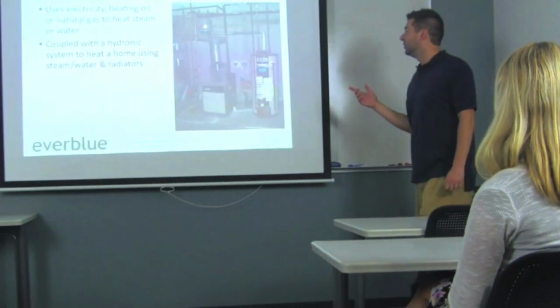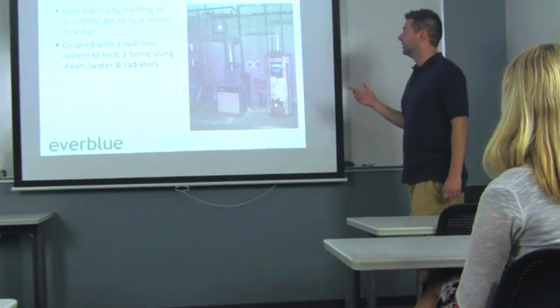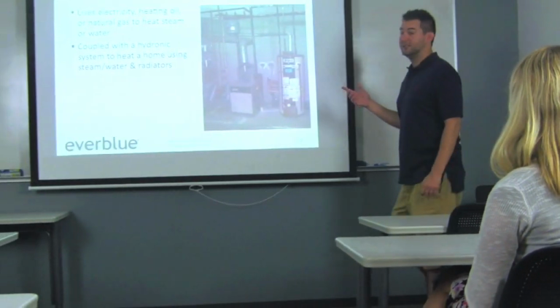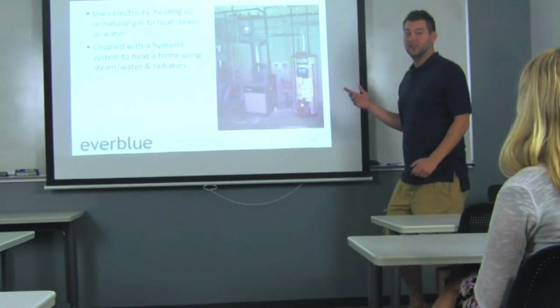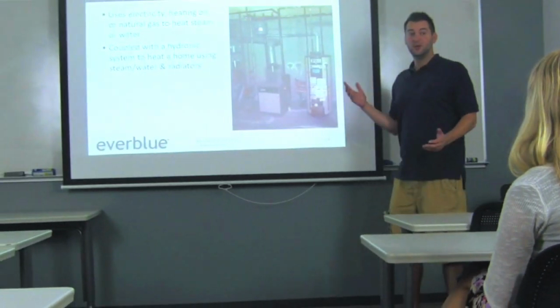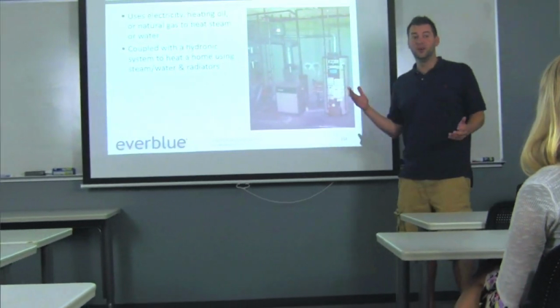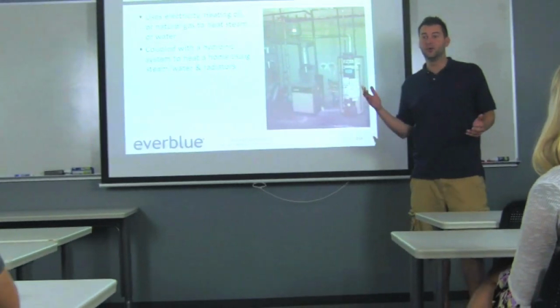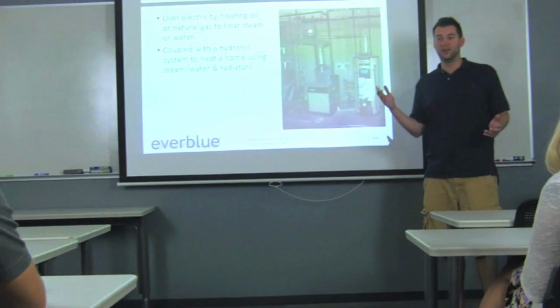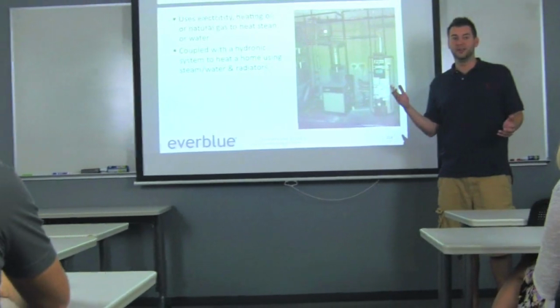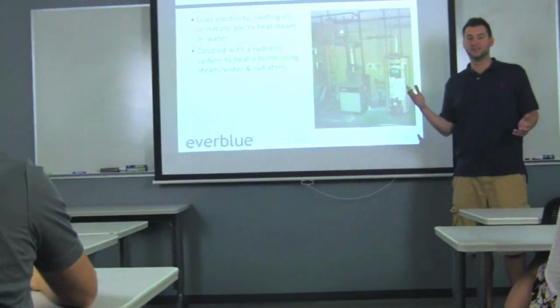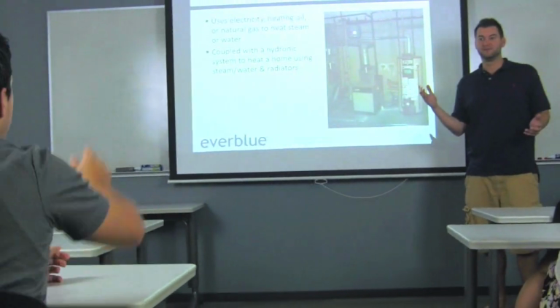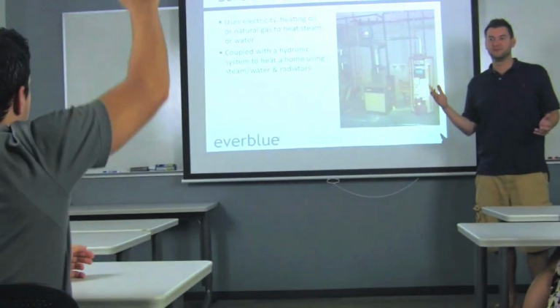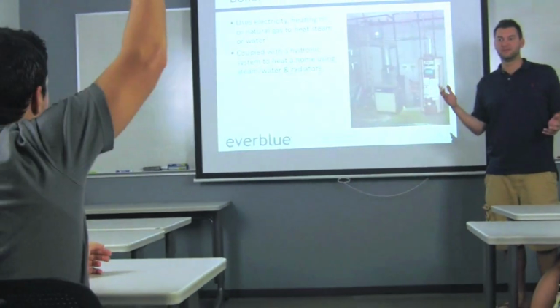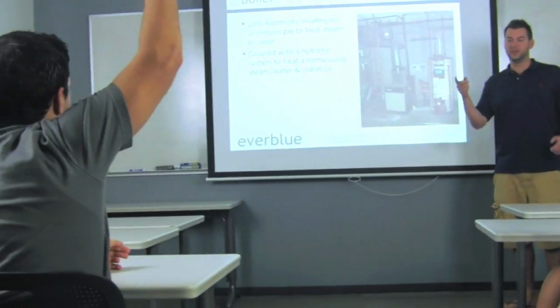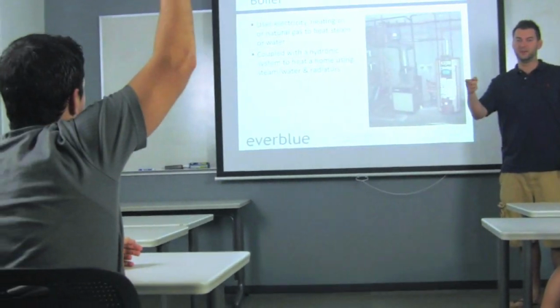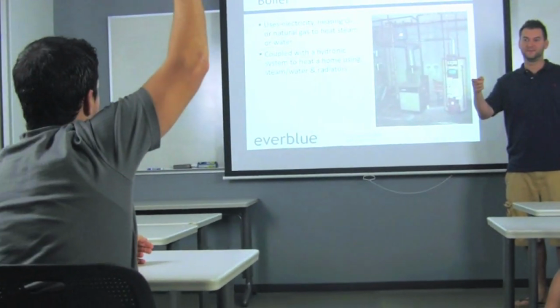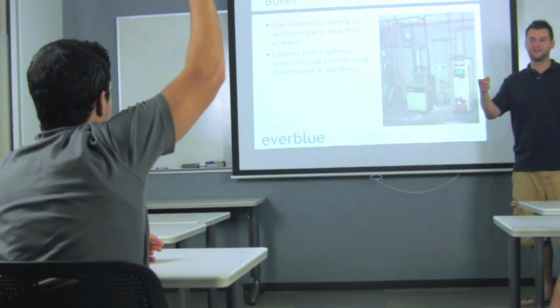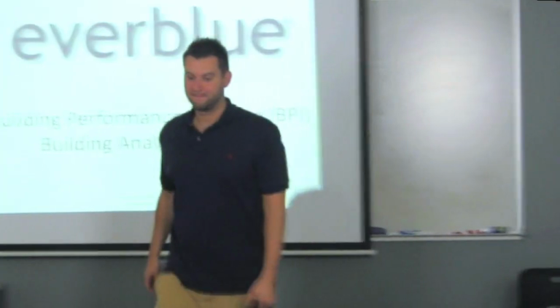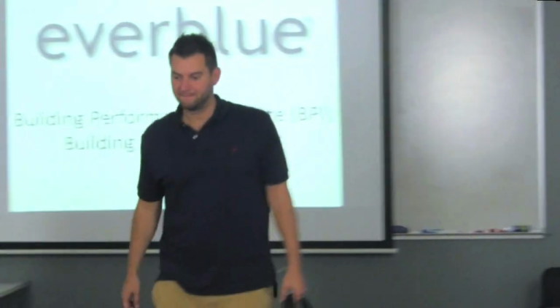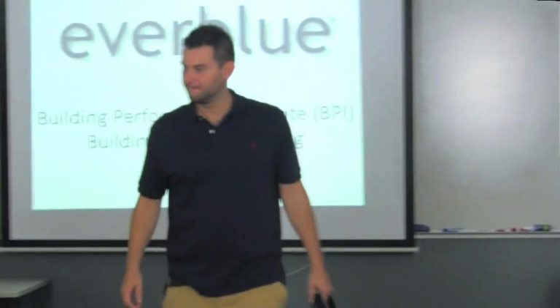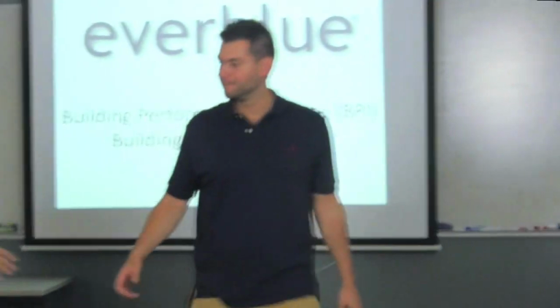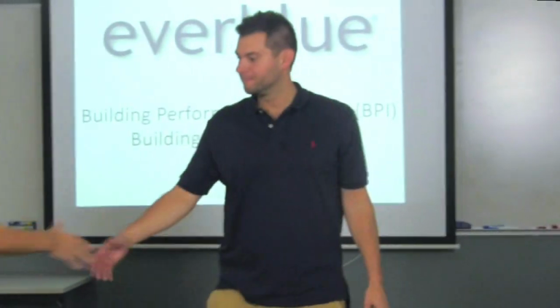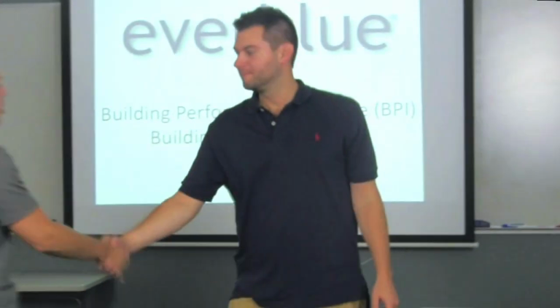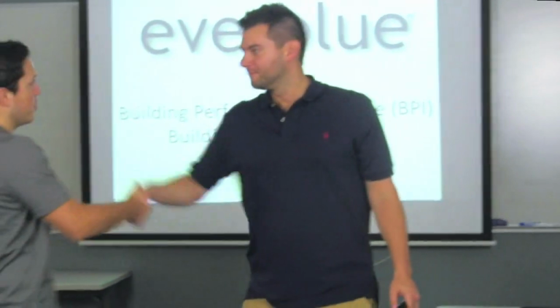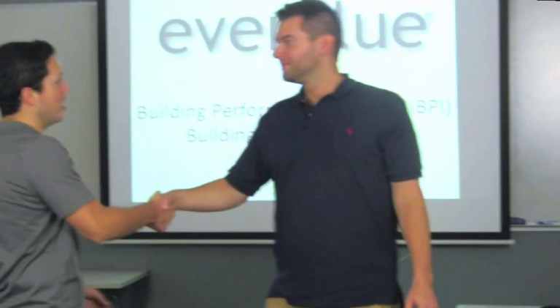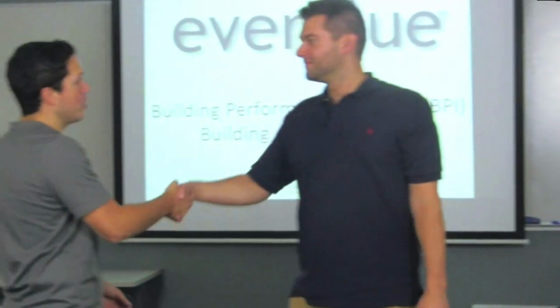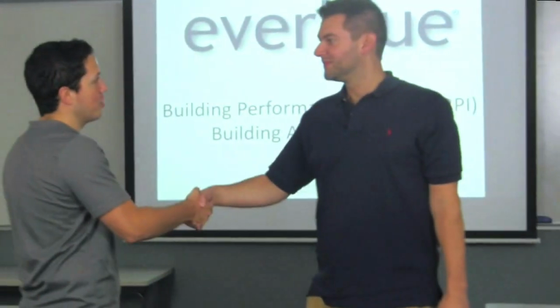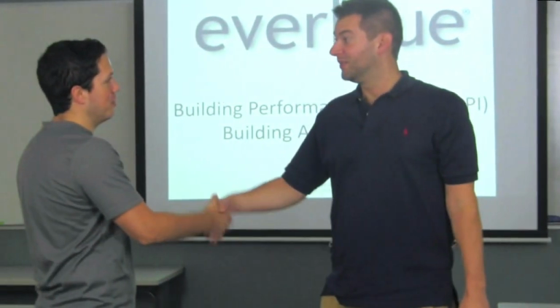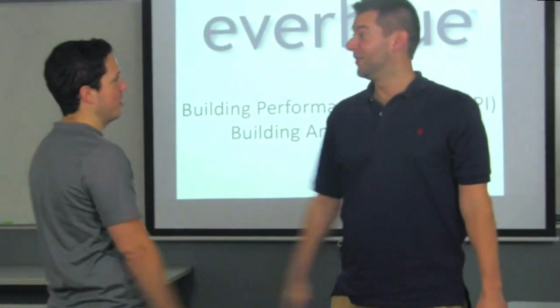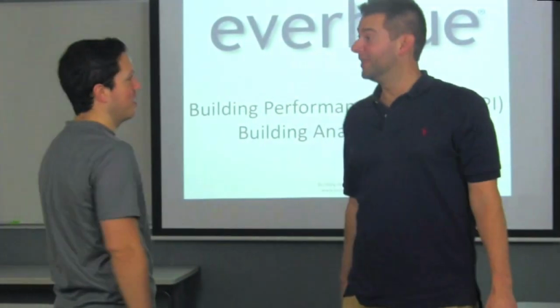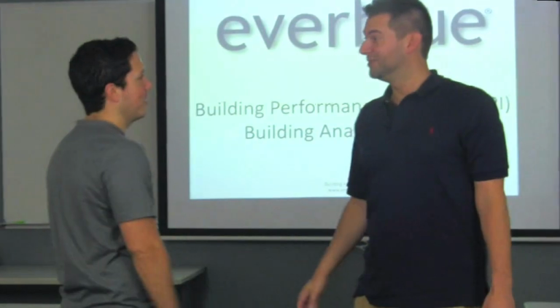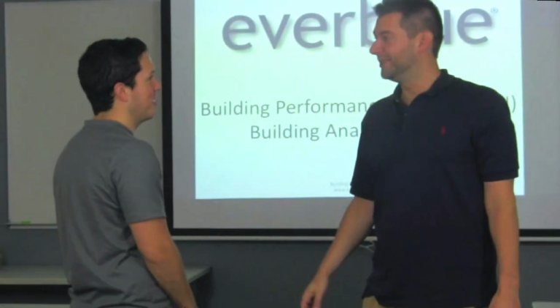Everblue's instructors are all experienced, BPI-certified professionals, and our courses are accredited by the Accrediting Council for Independent Colleges and Schools.